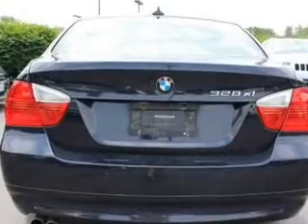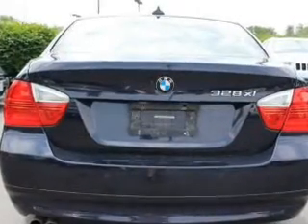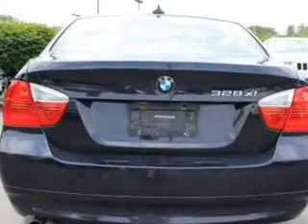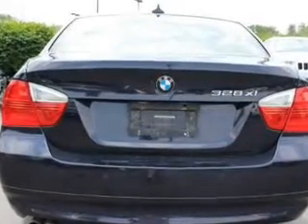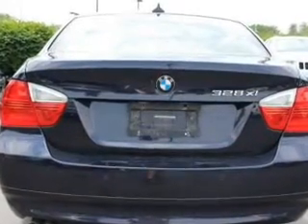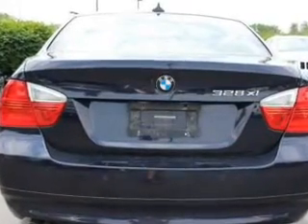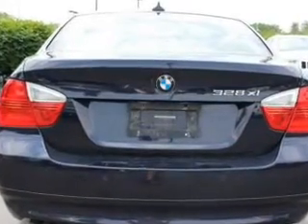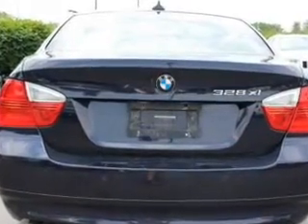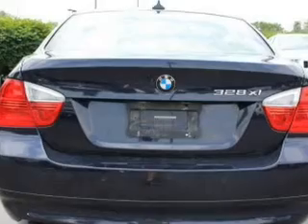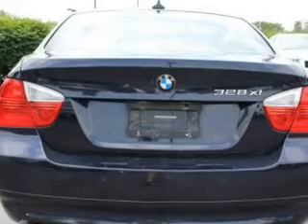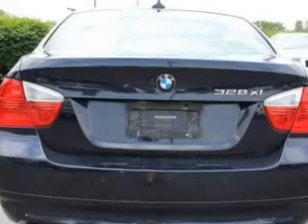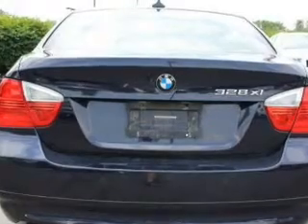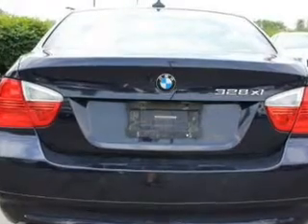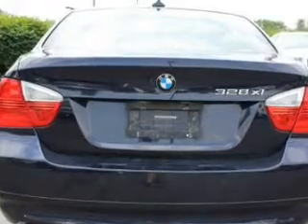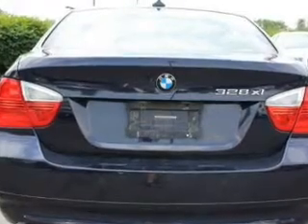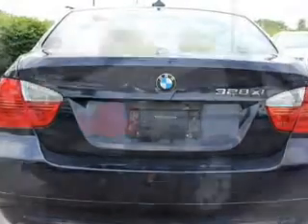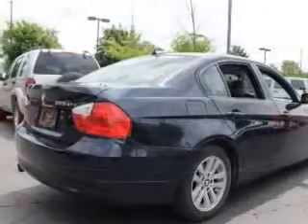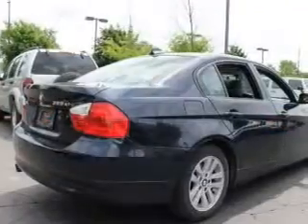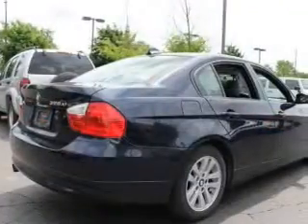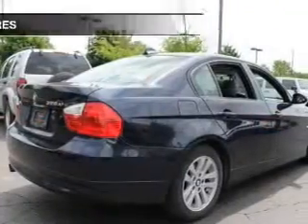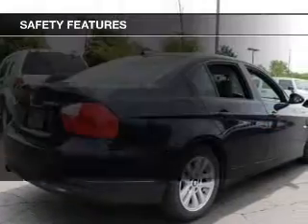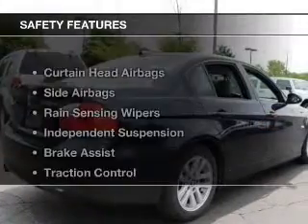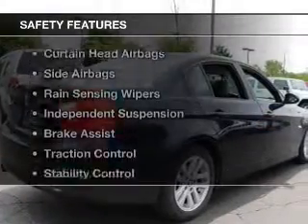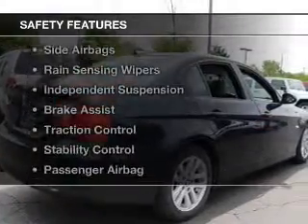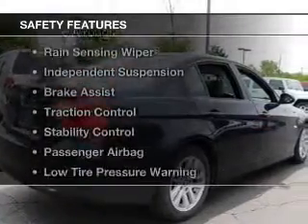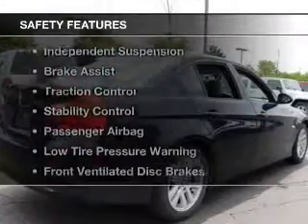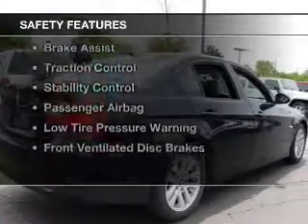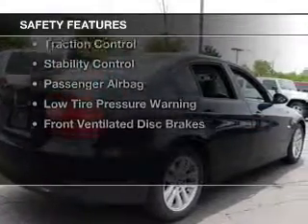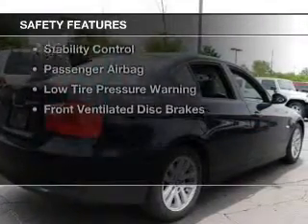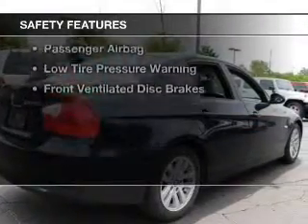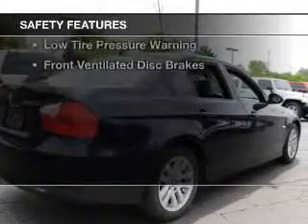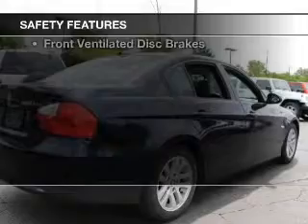Aluminum rims, dual temperature controls, and automatic climate control.